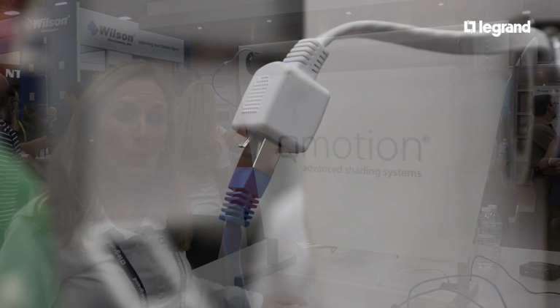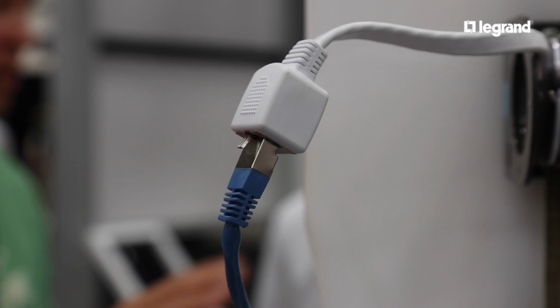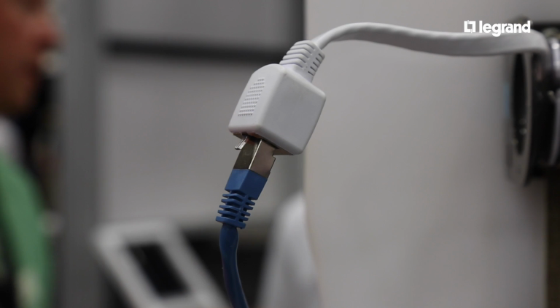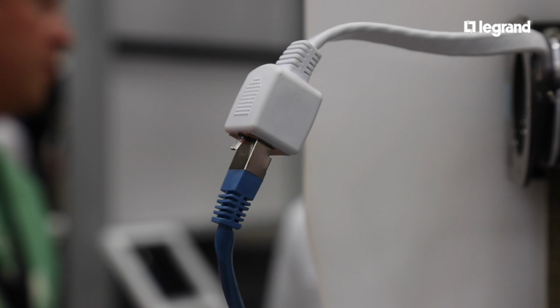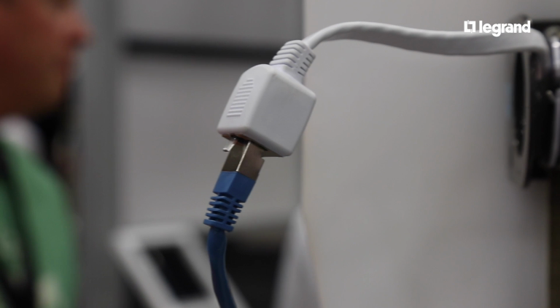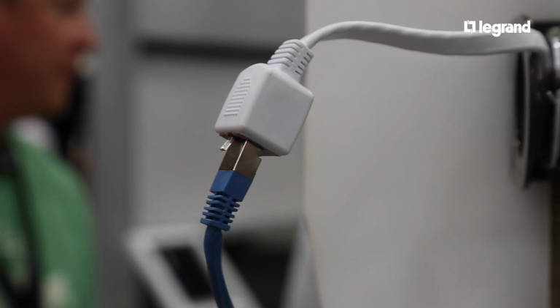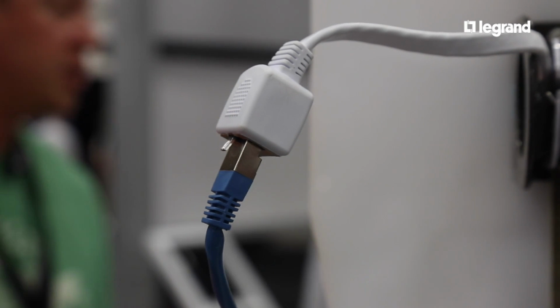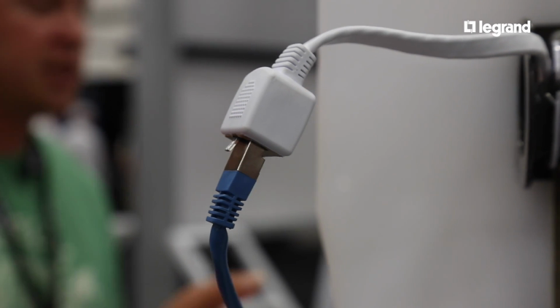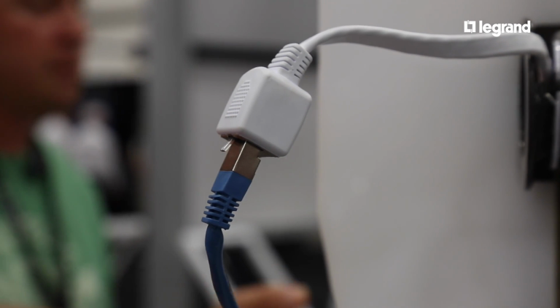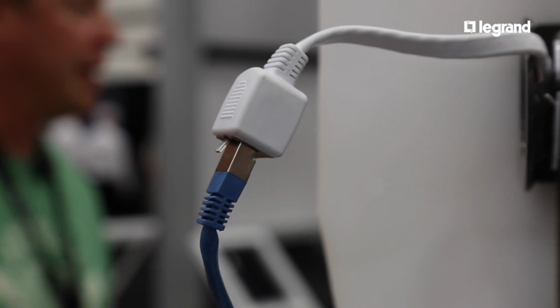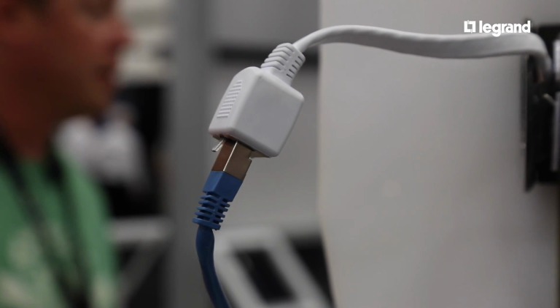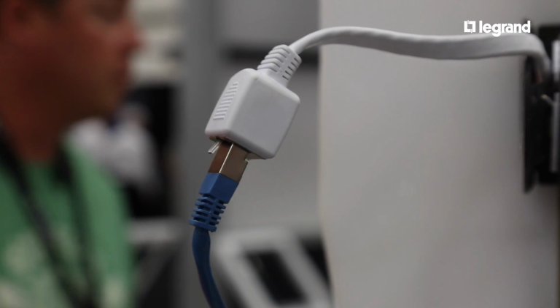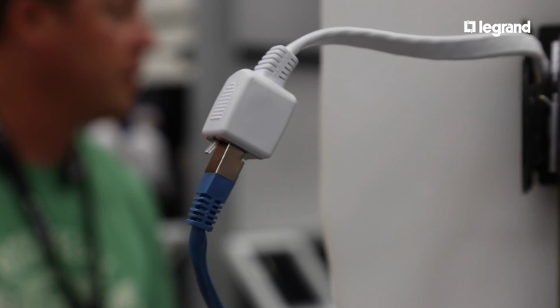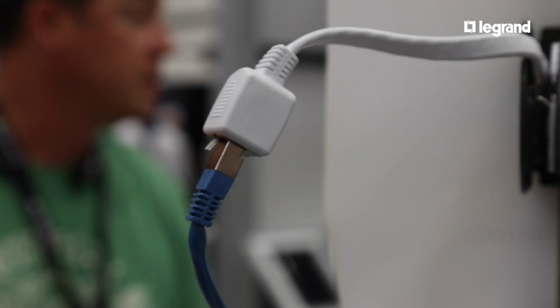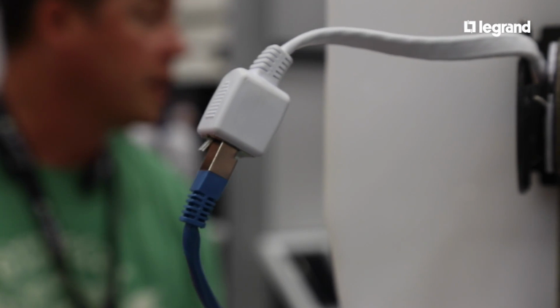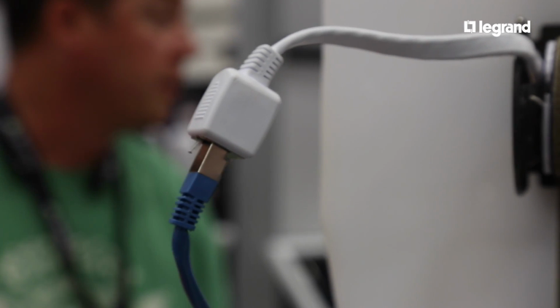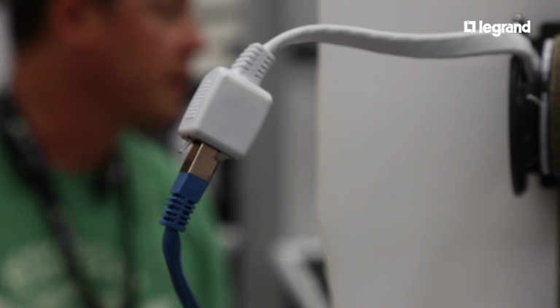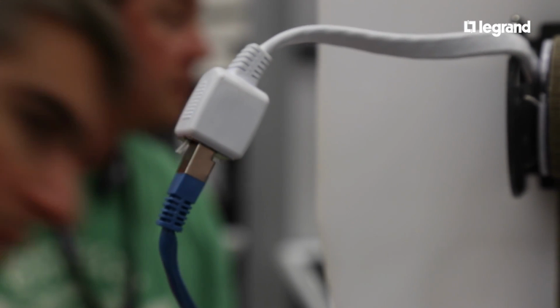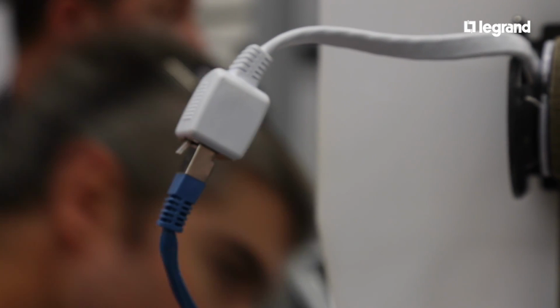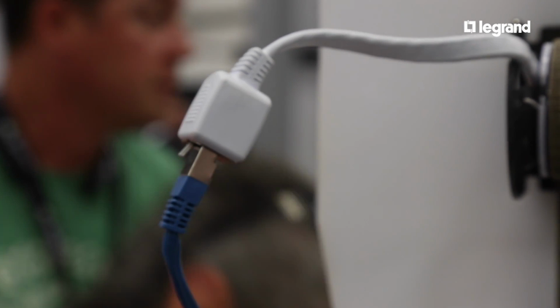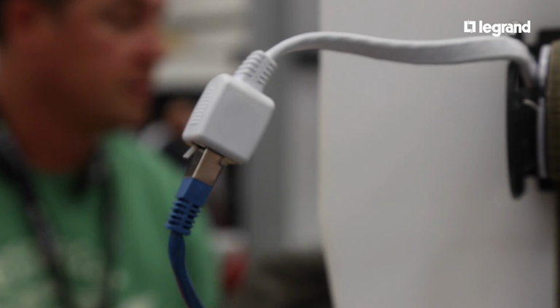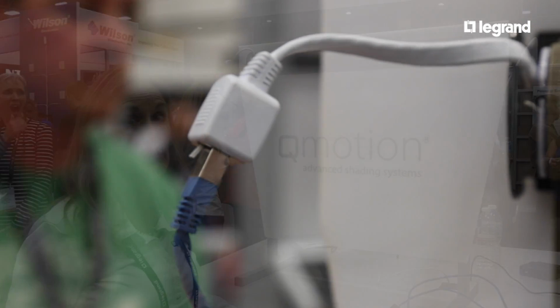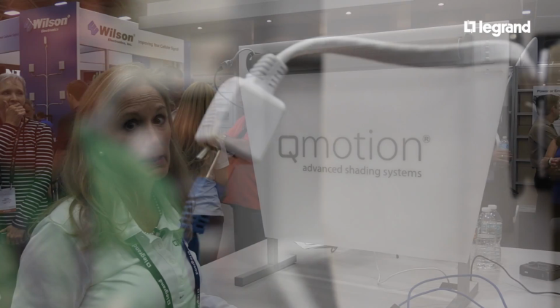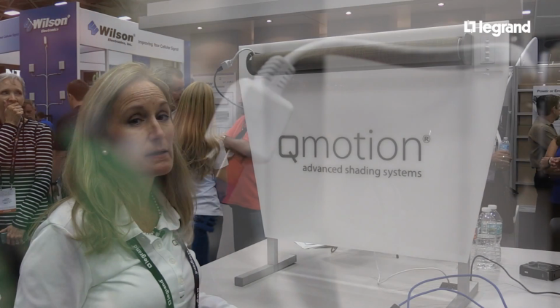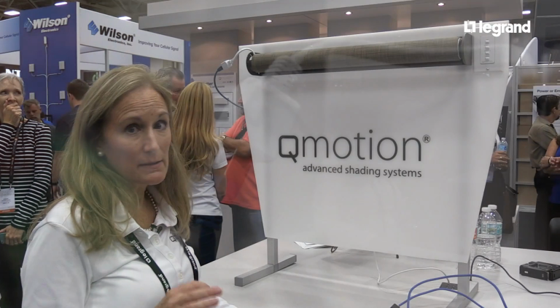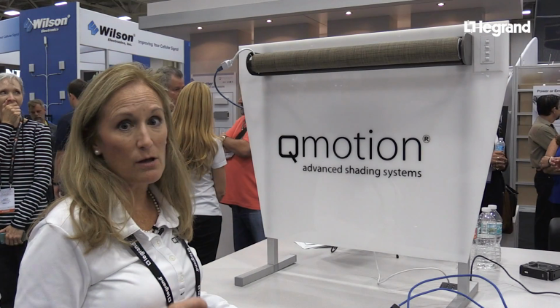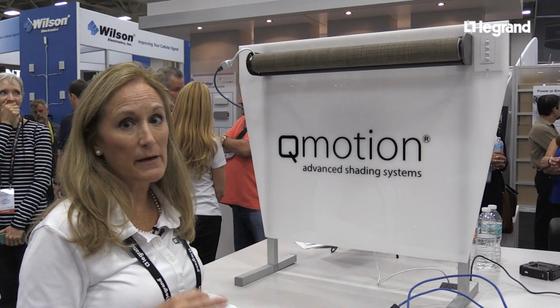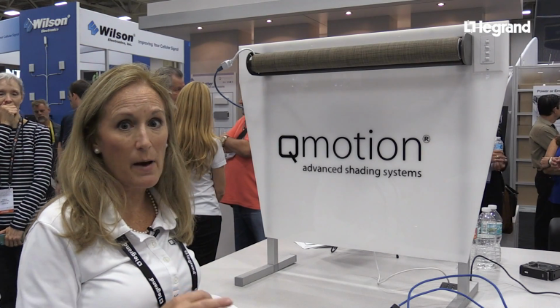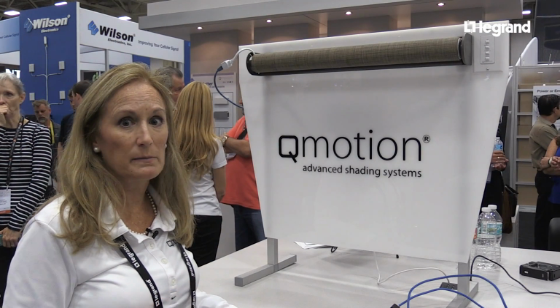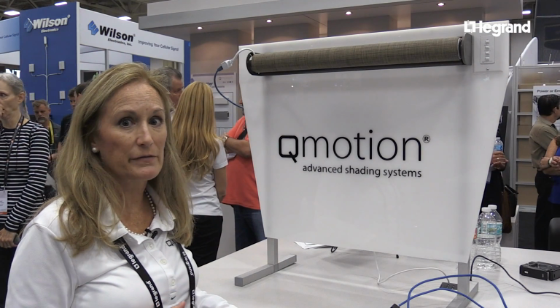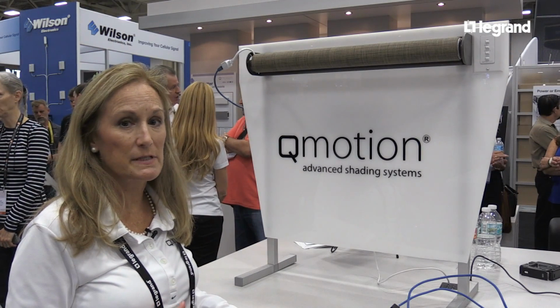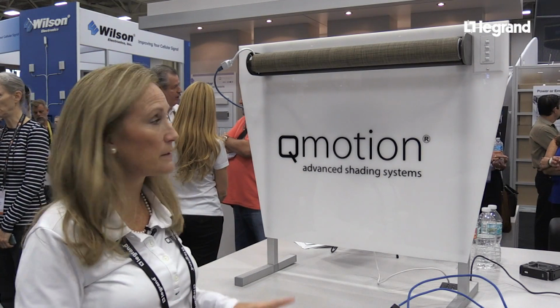What's awesome about that is you don't need an electrician to install them, so that saves the dealer money. It's all about the bottom line for the dealer.